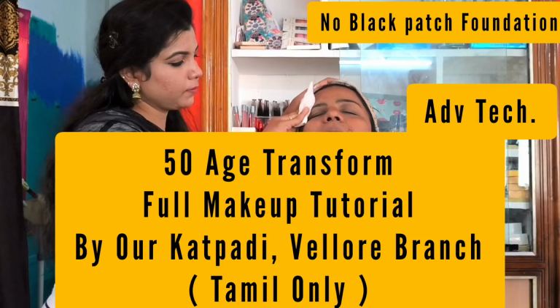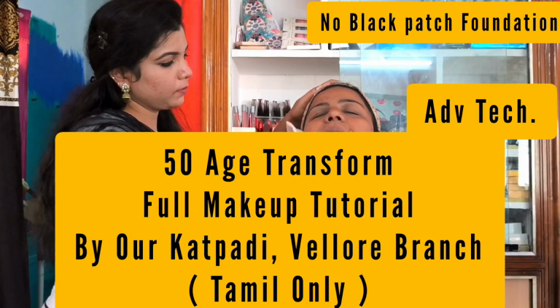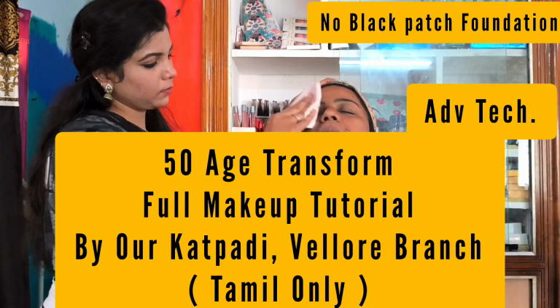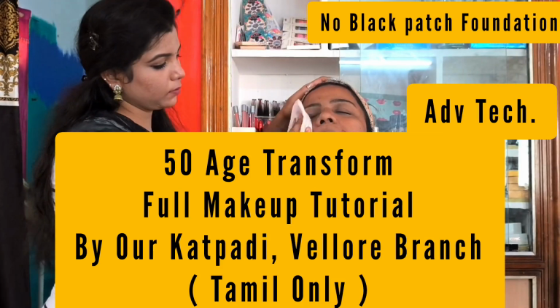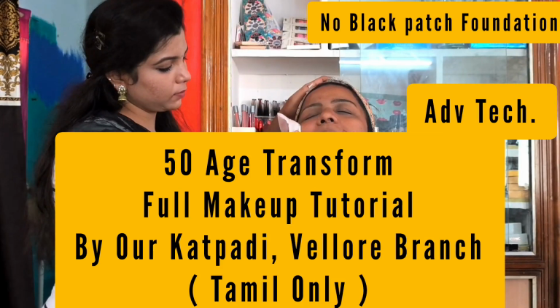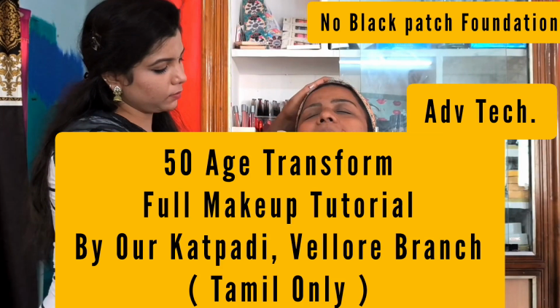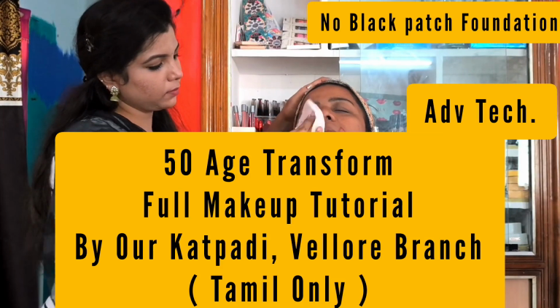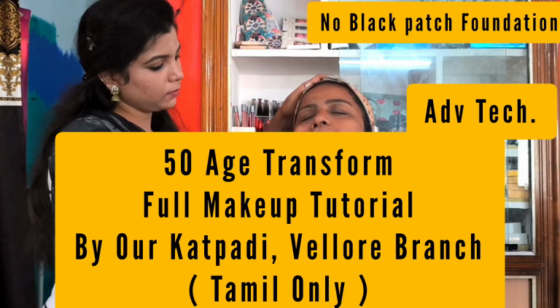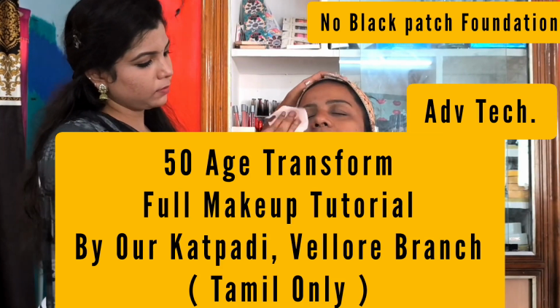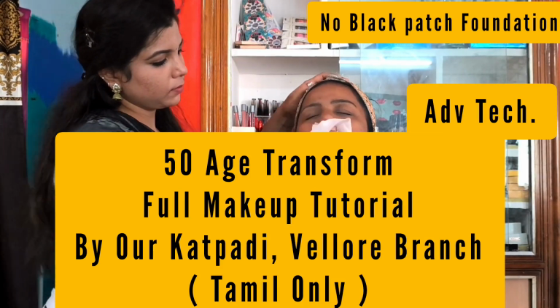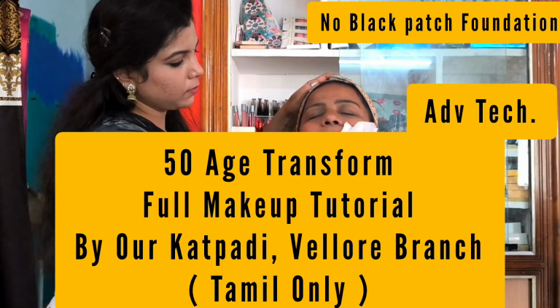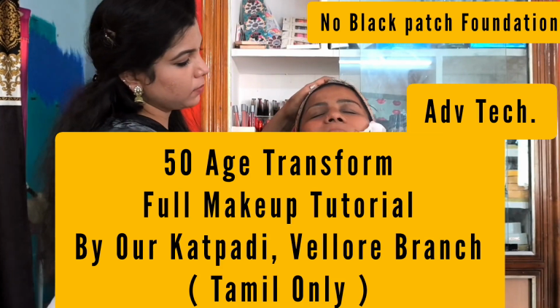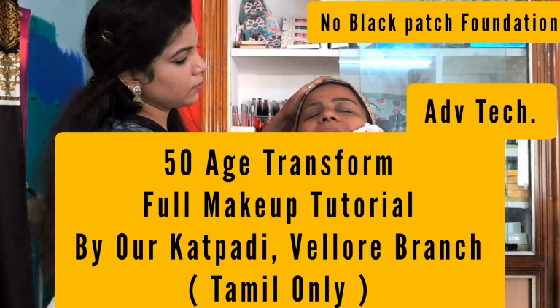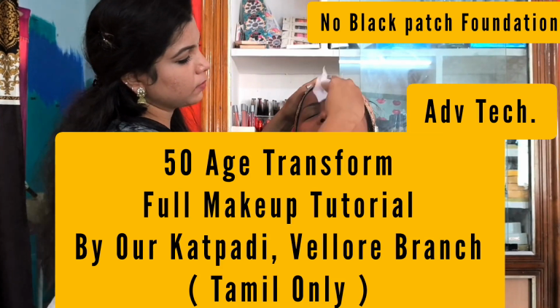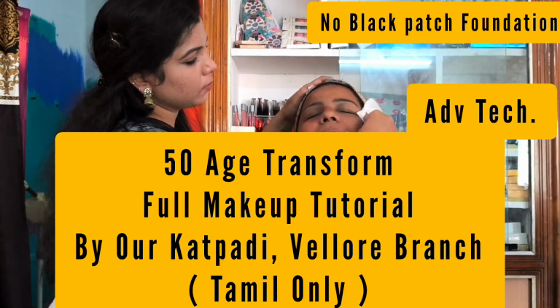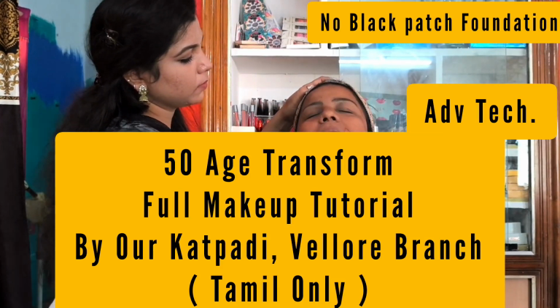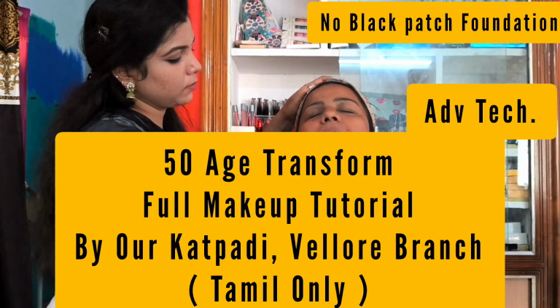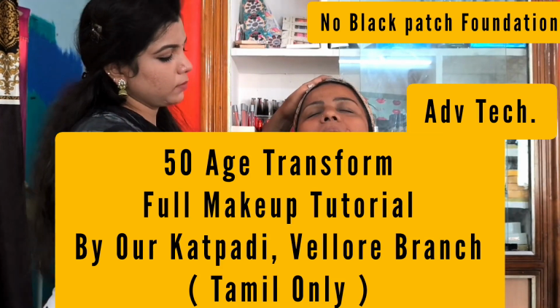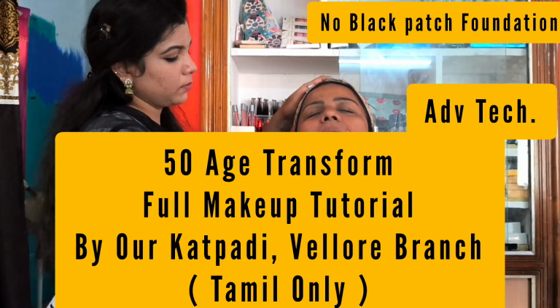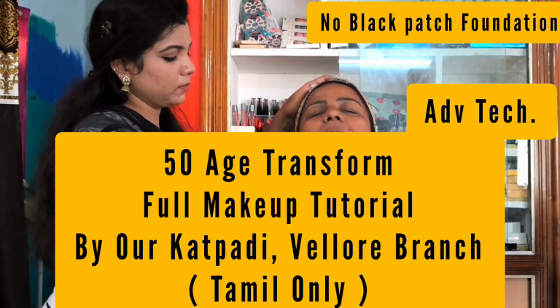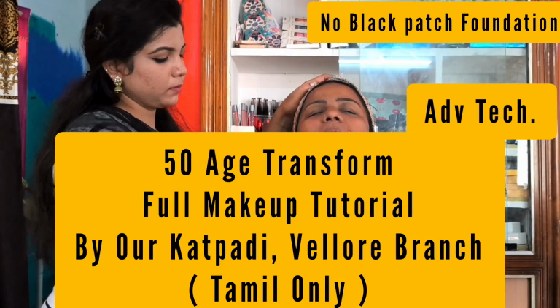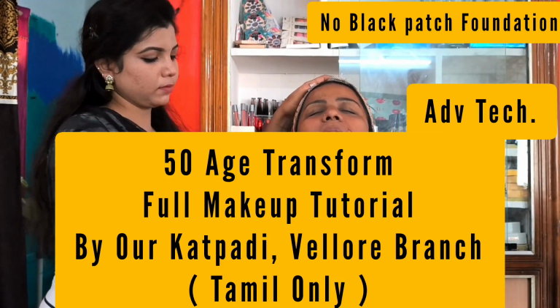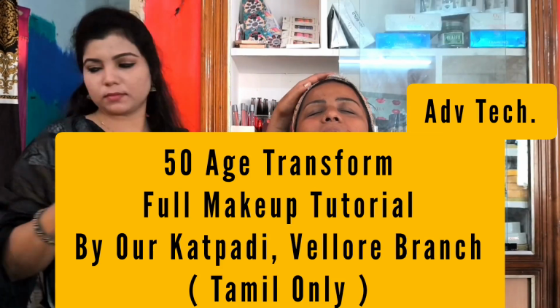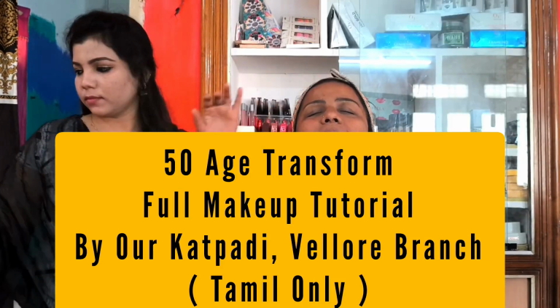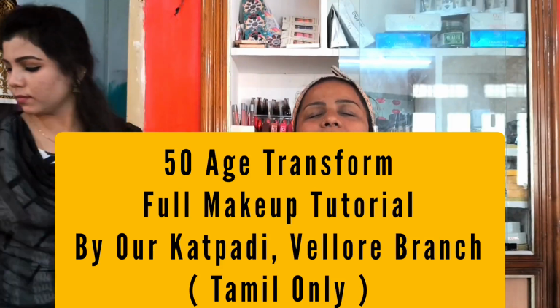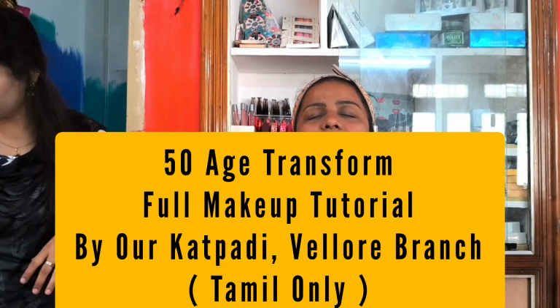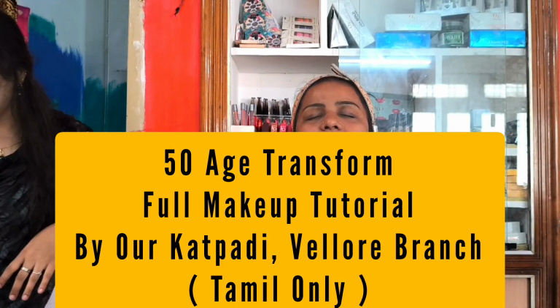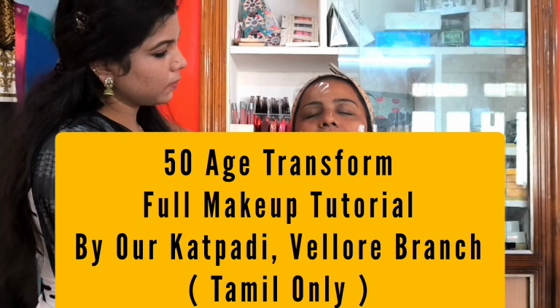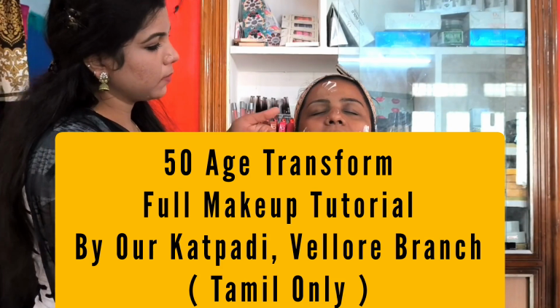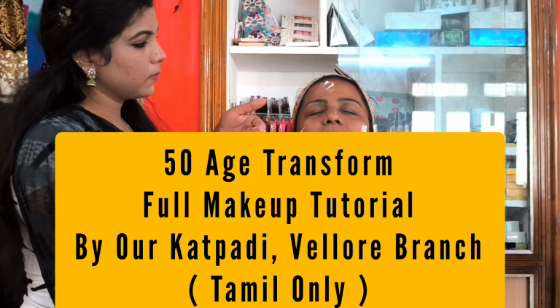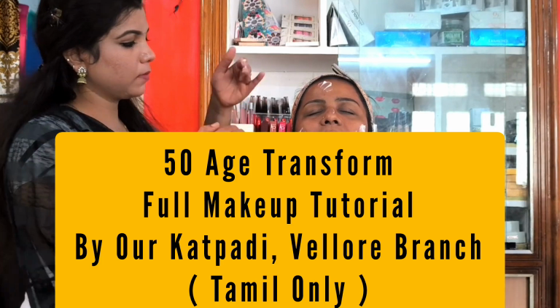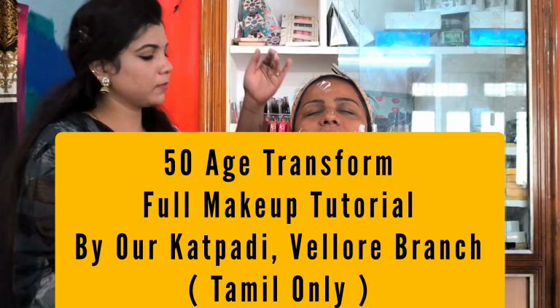Hi! This is Green Studio. Today we are doing makeup for aged skin, 45 and above.